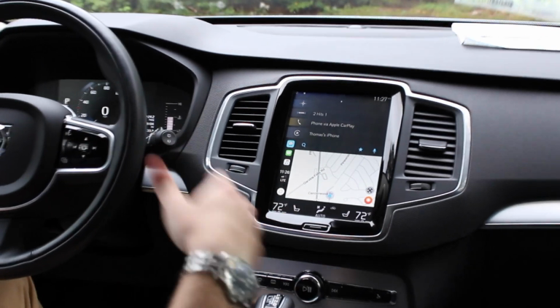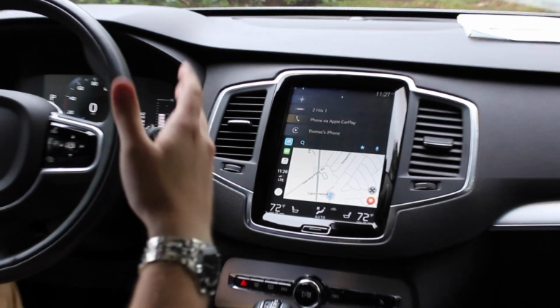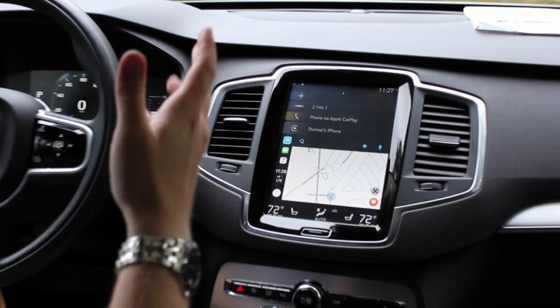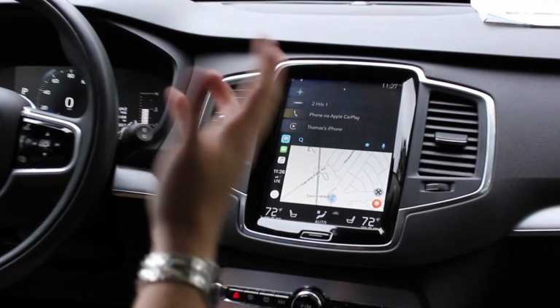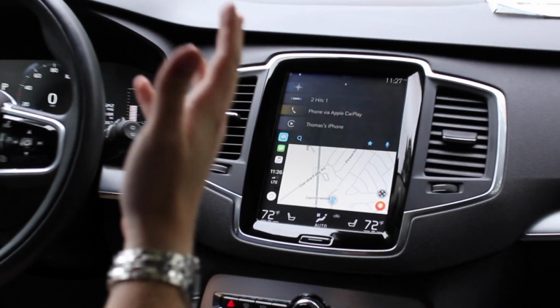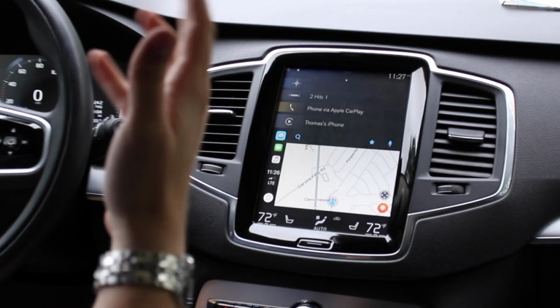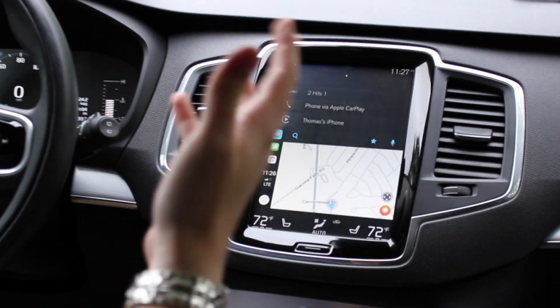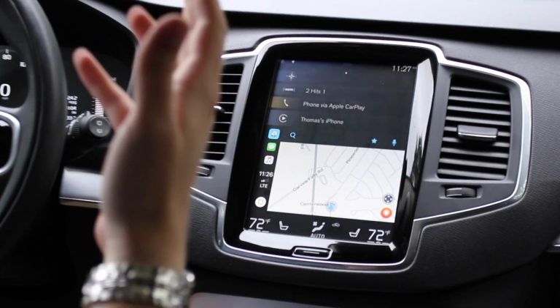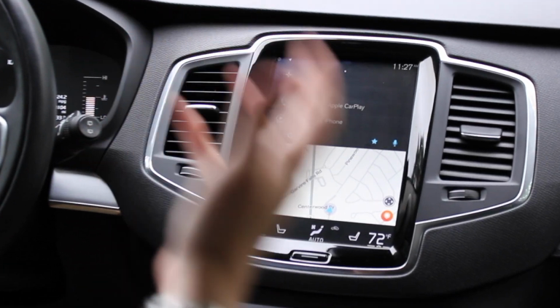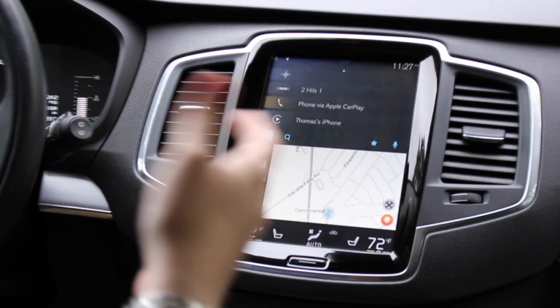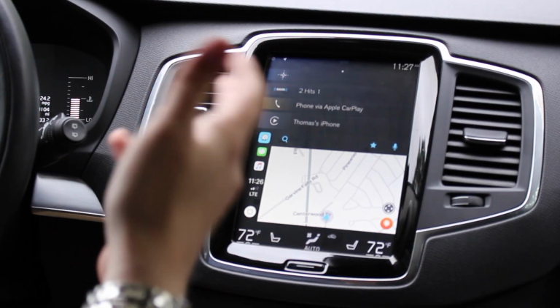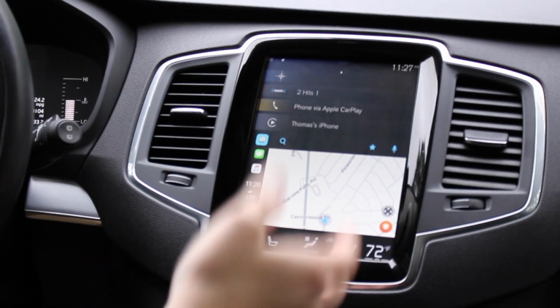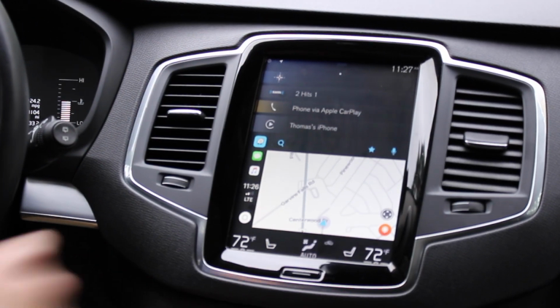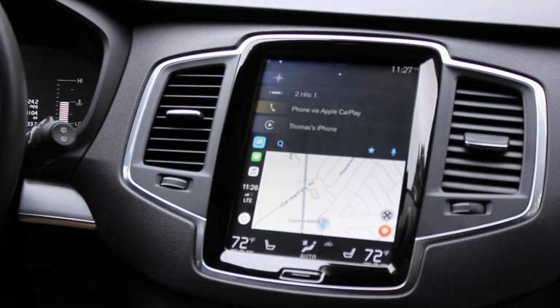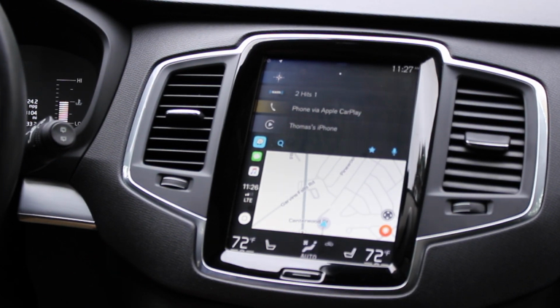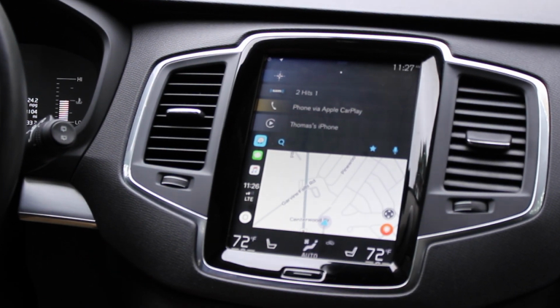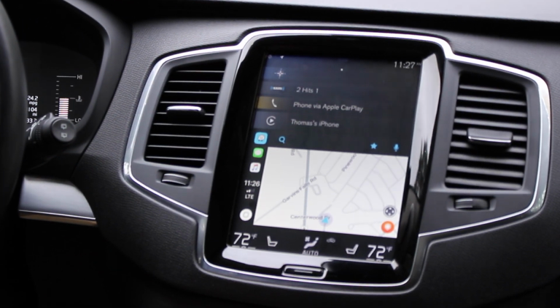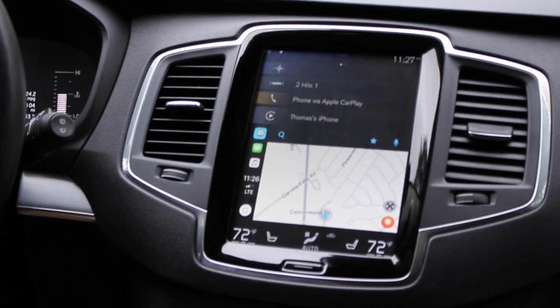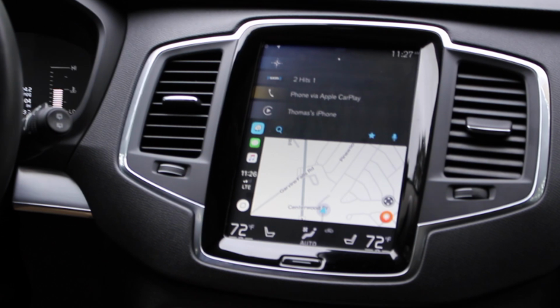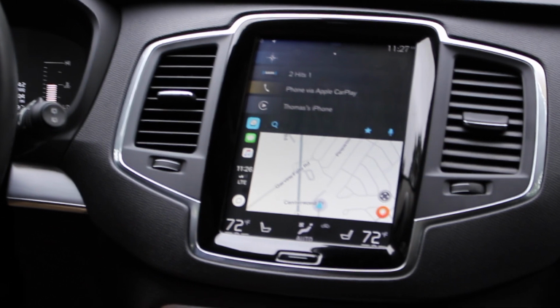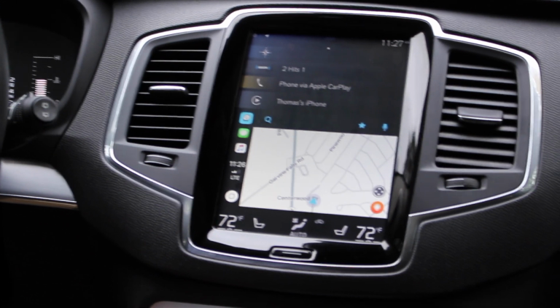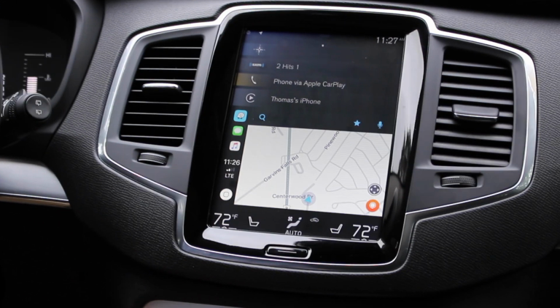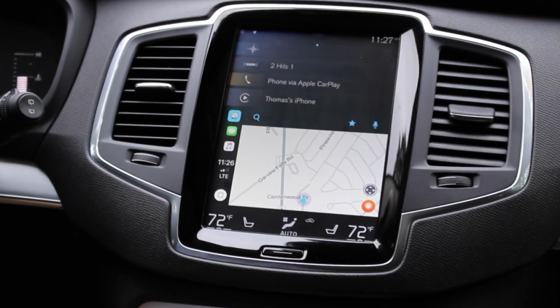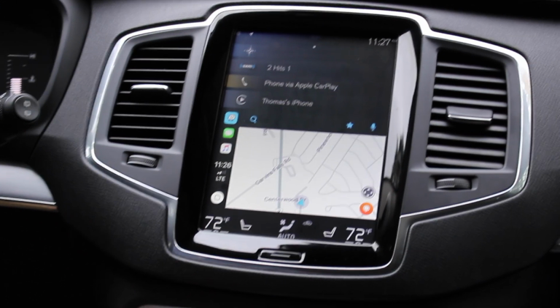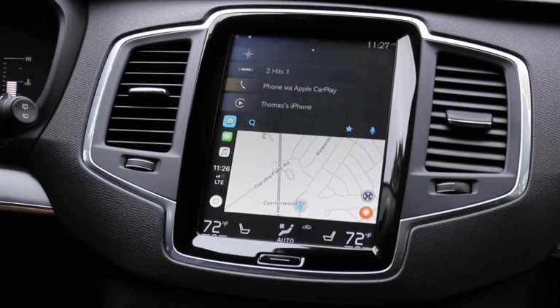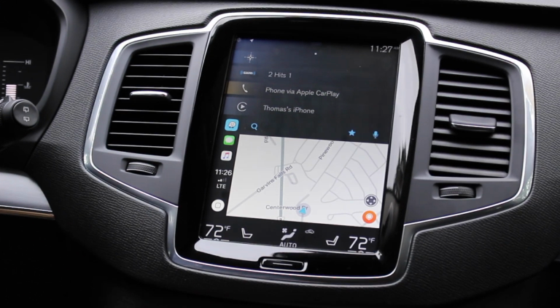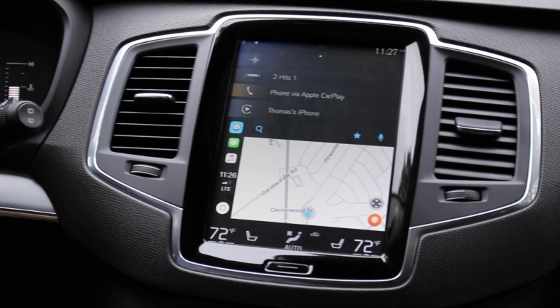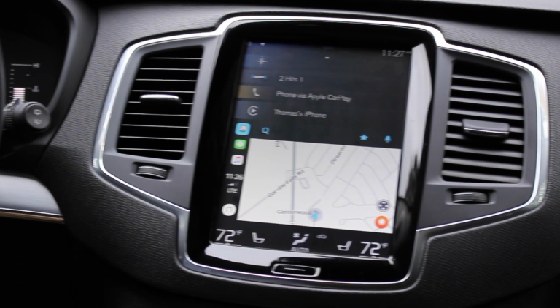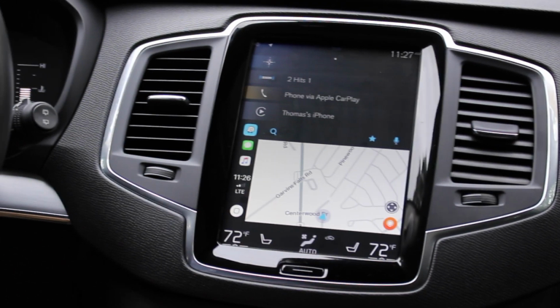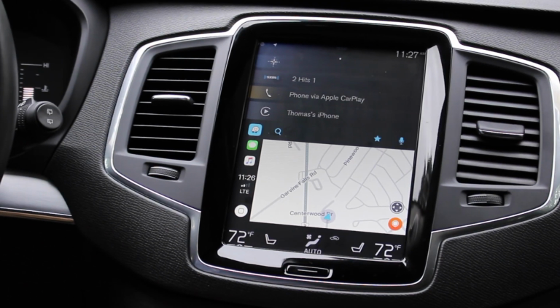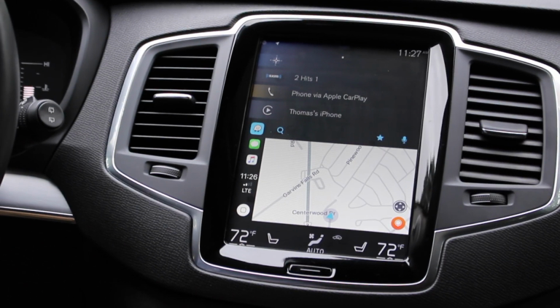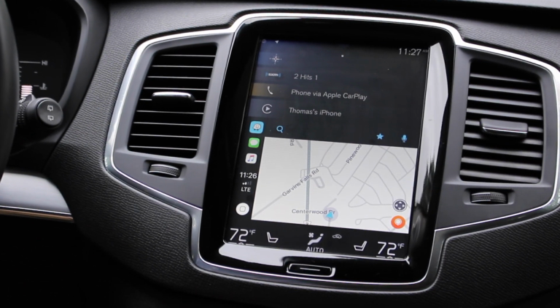It will make your driving a lot easier, a lot more convenient, plus you can use the apps that you already know how to use and love.